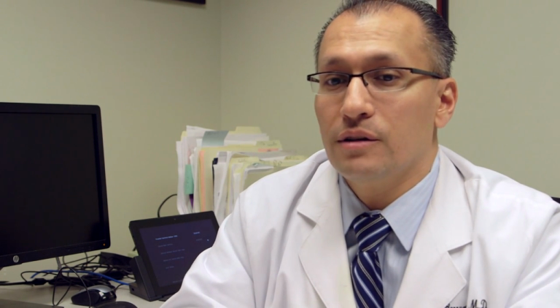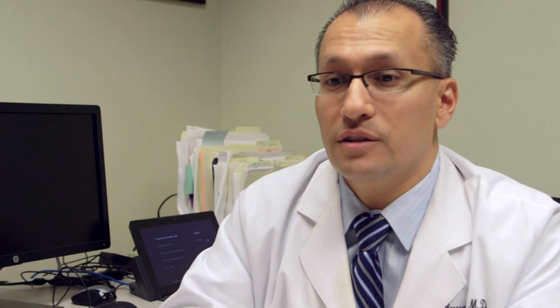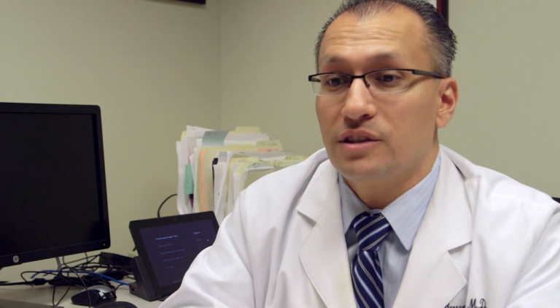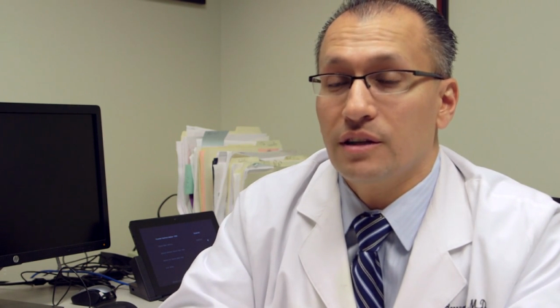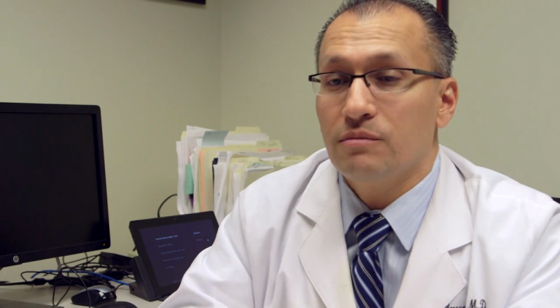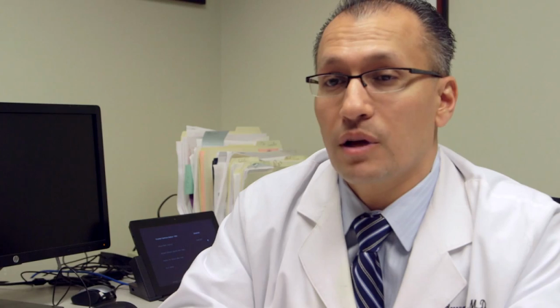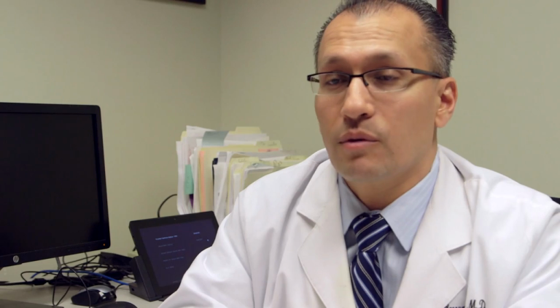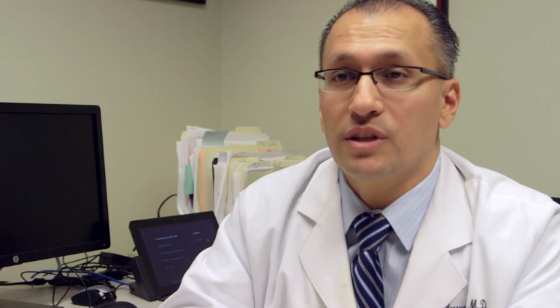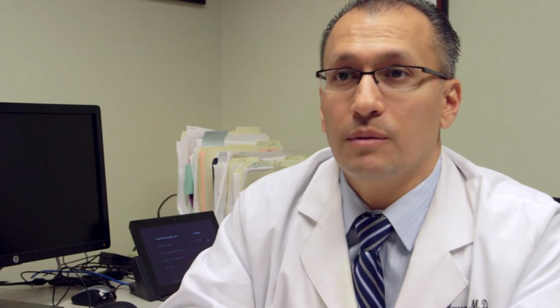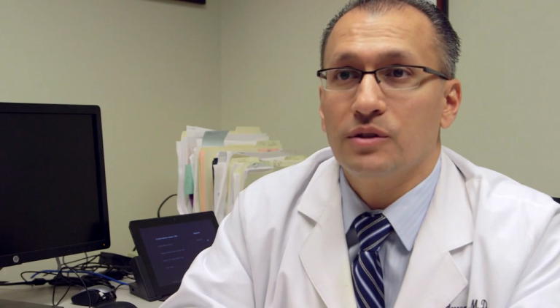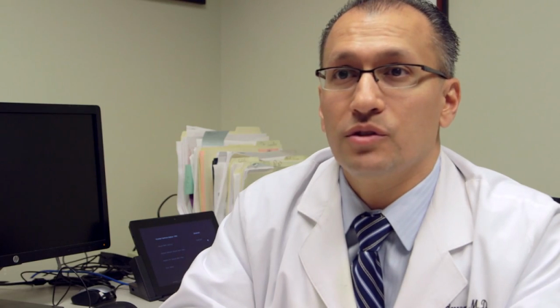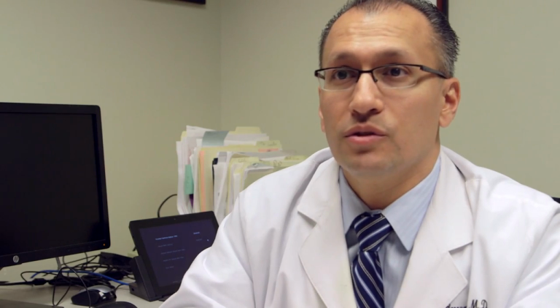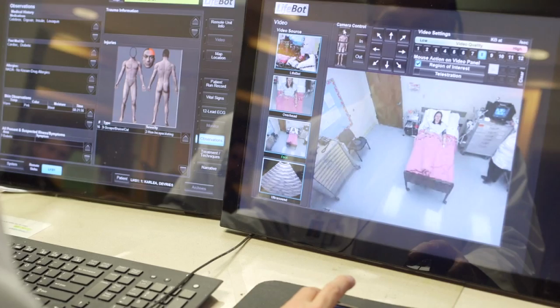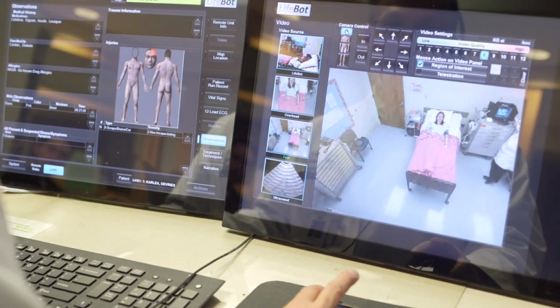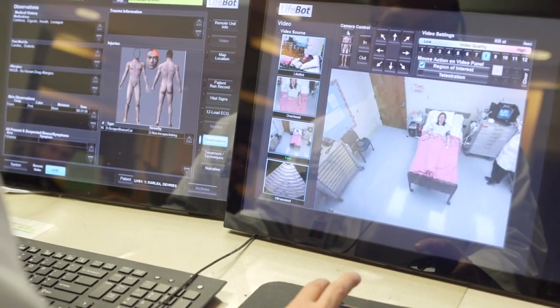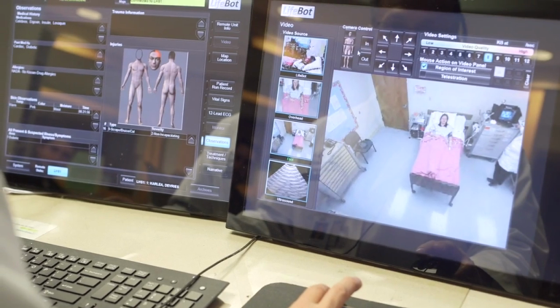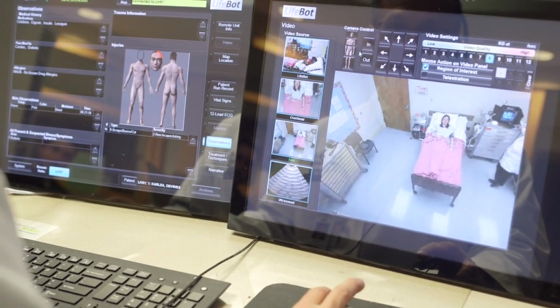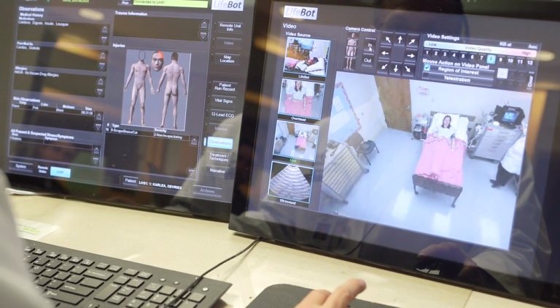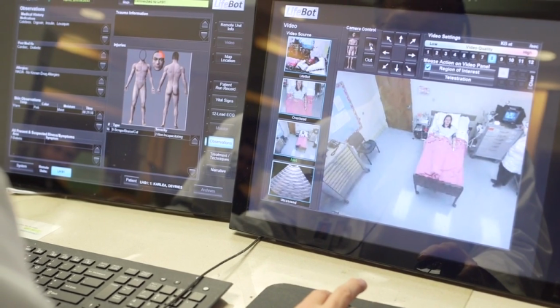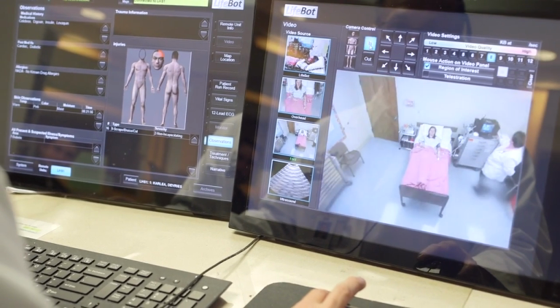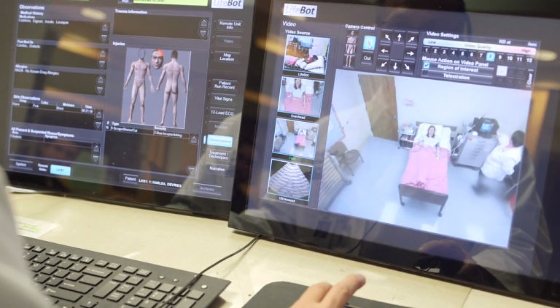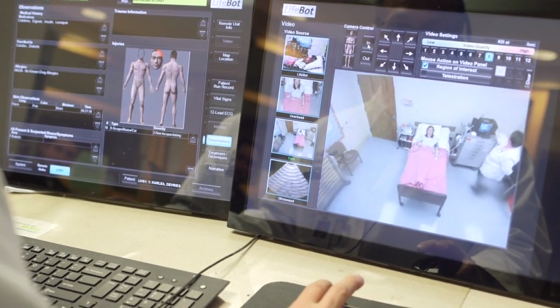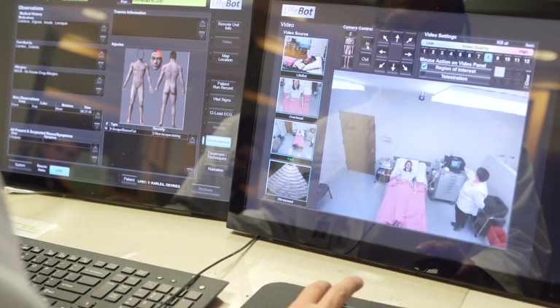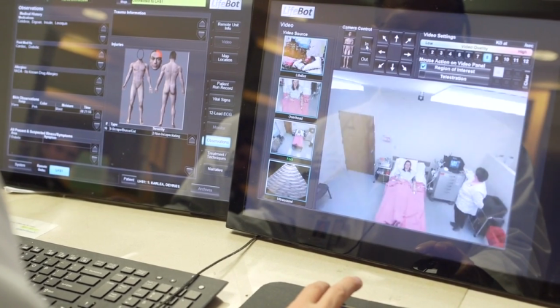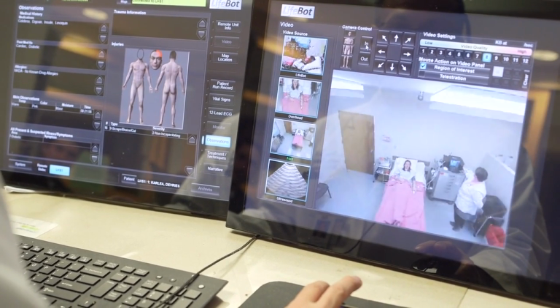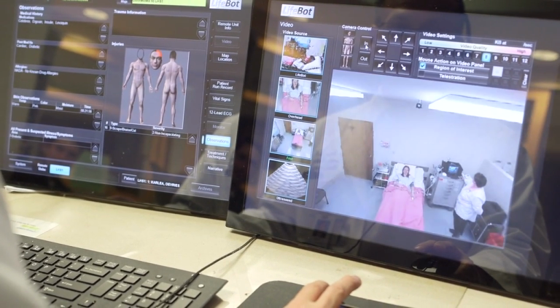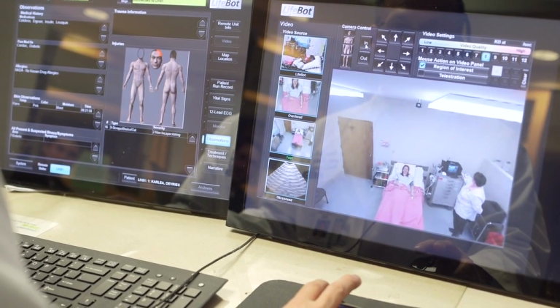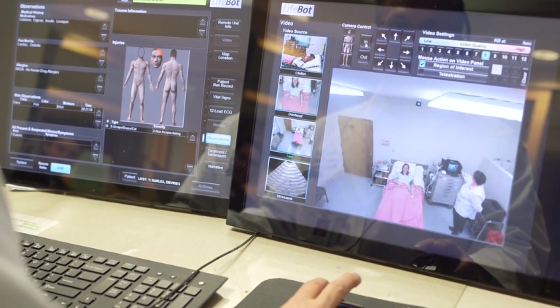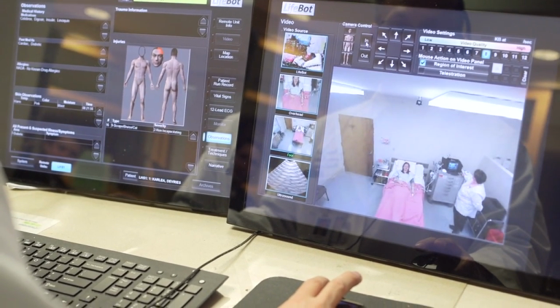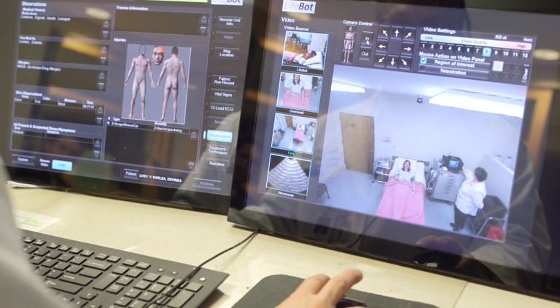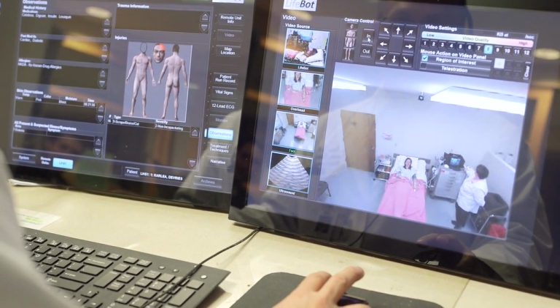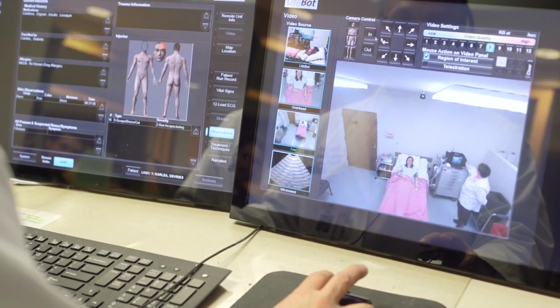Instead, I was able to assess them and see that they had returned to baseline, because of the video capability.